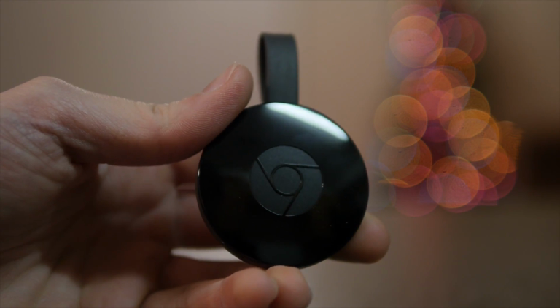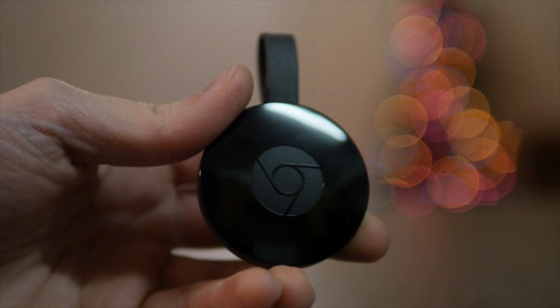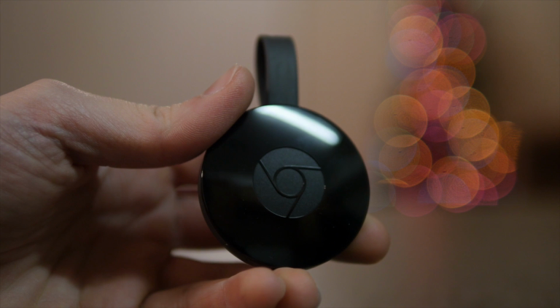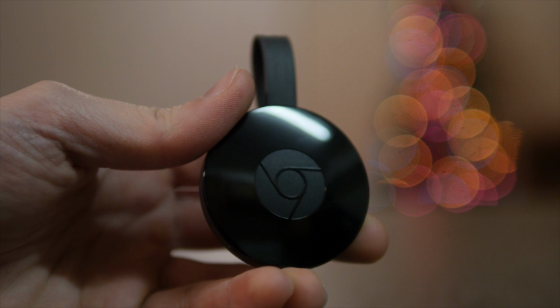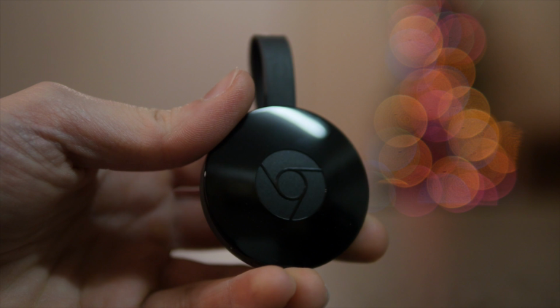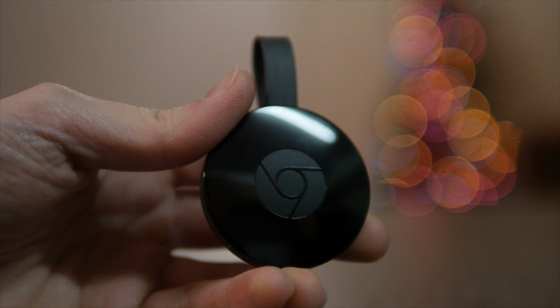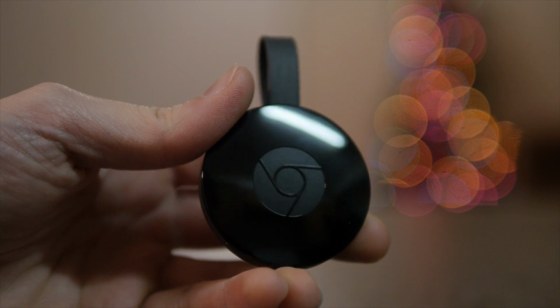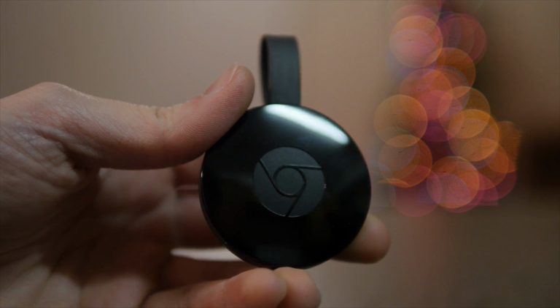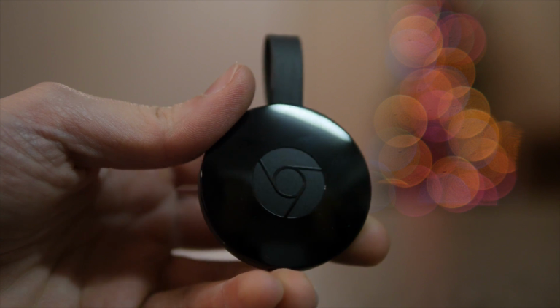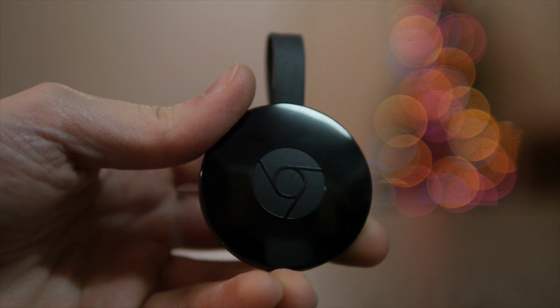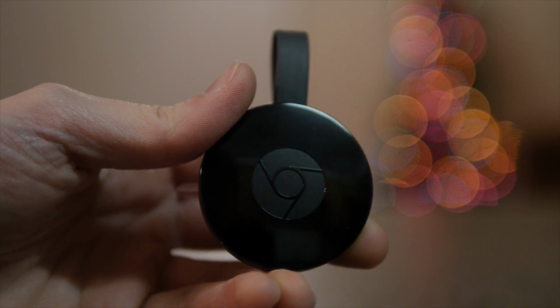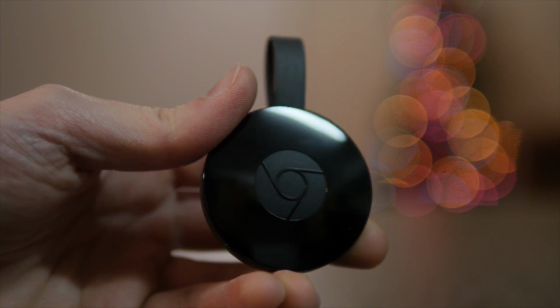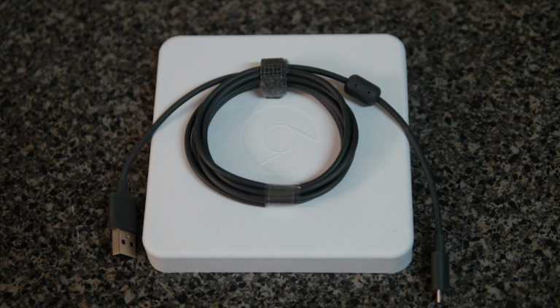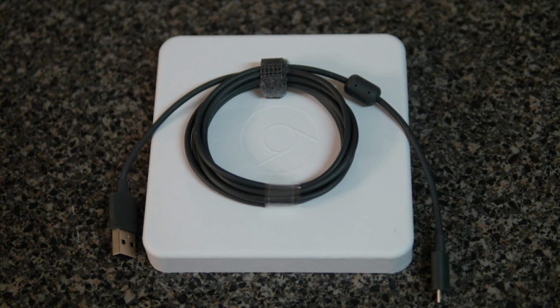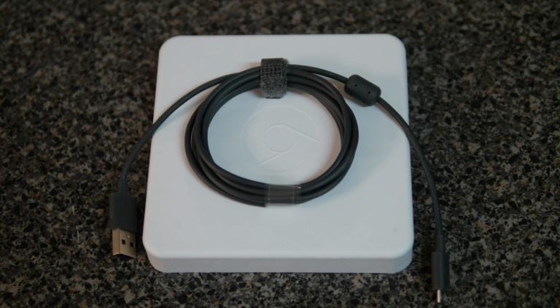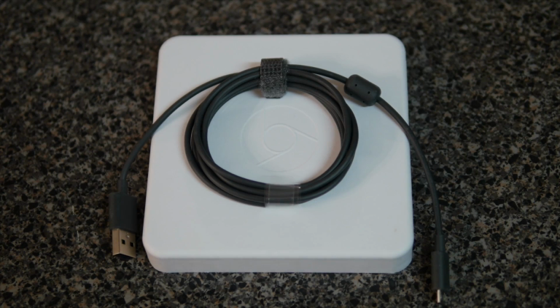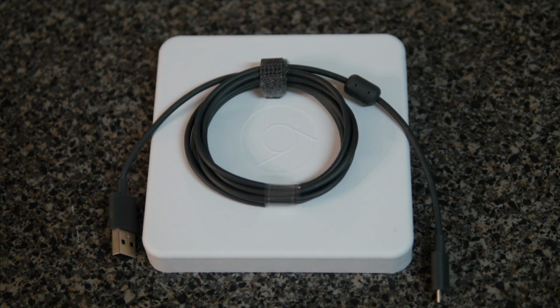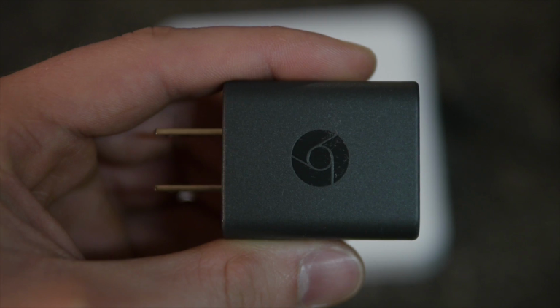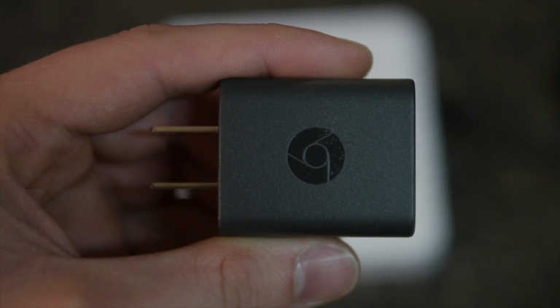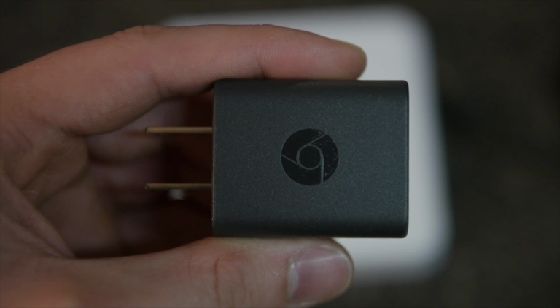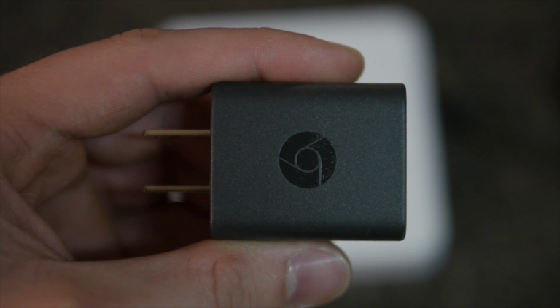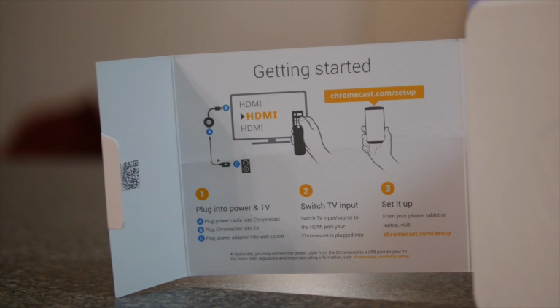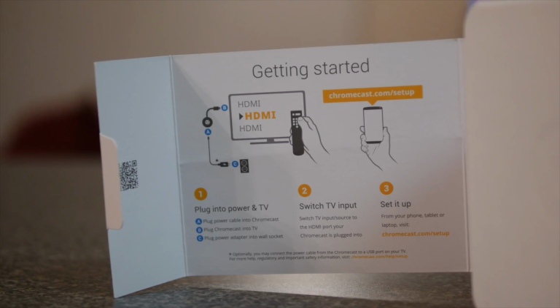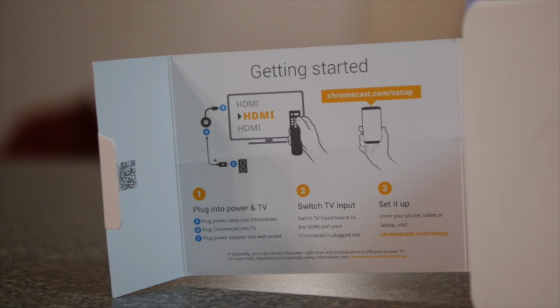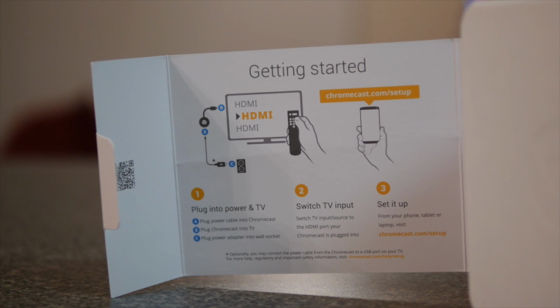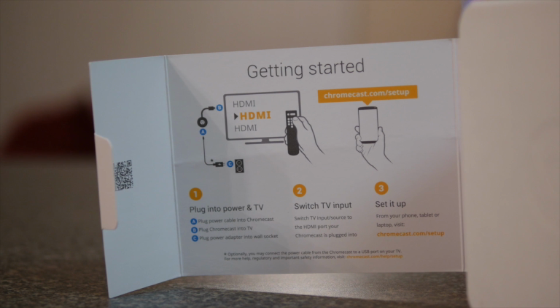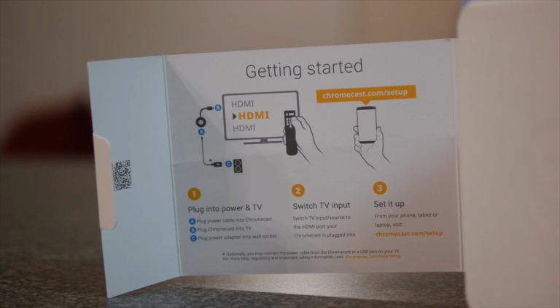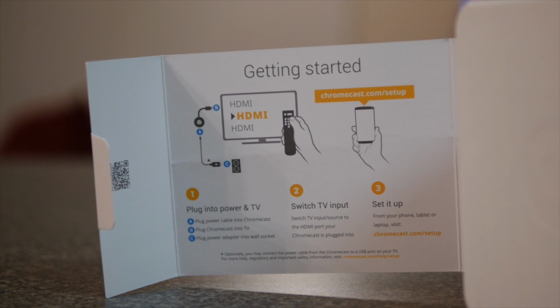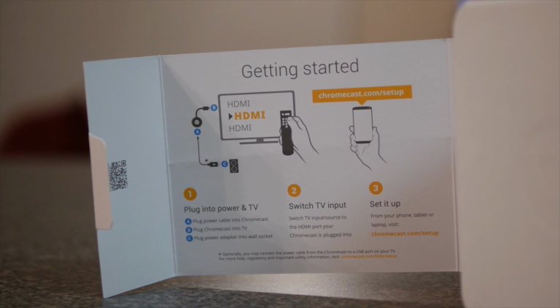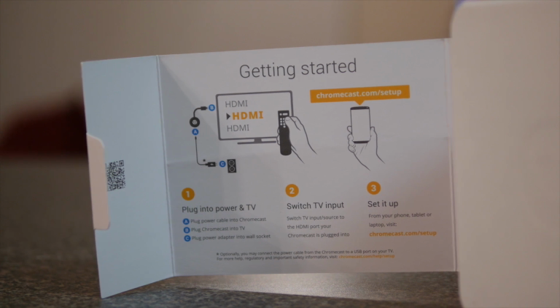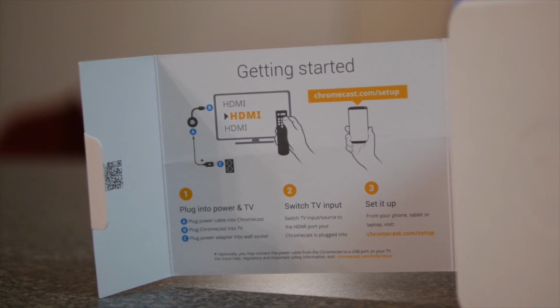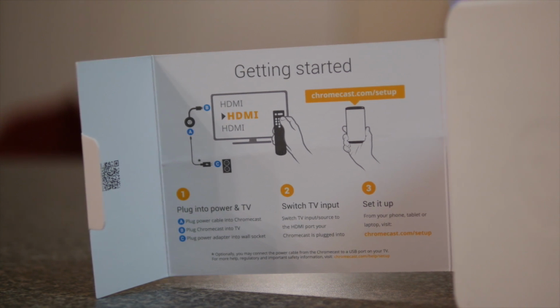The box comes with everything you need: the Chromecast, a USB cable, and a power adapter, along with simple instructions that I will walk you through in this video.